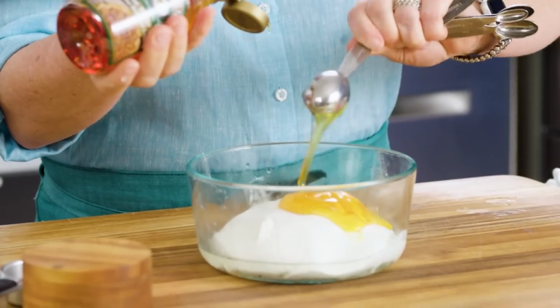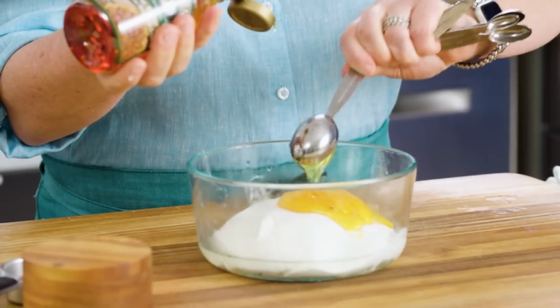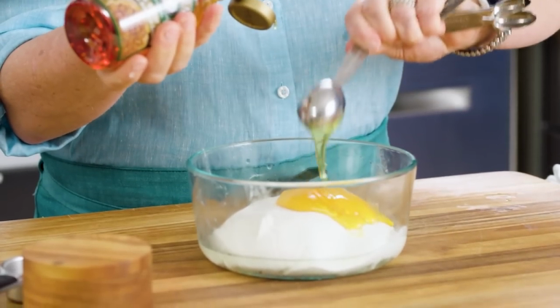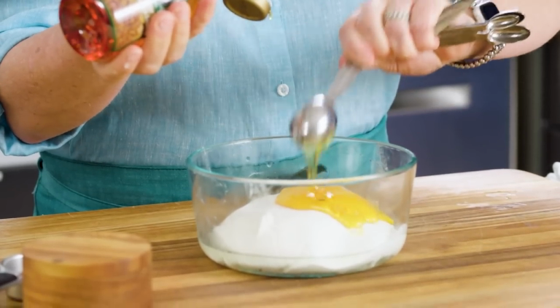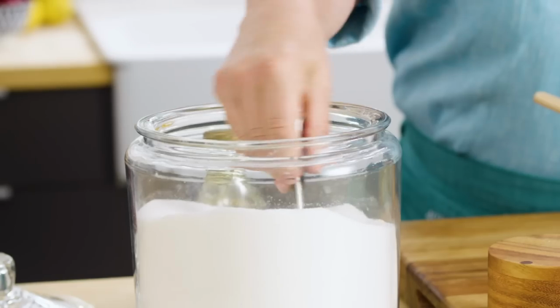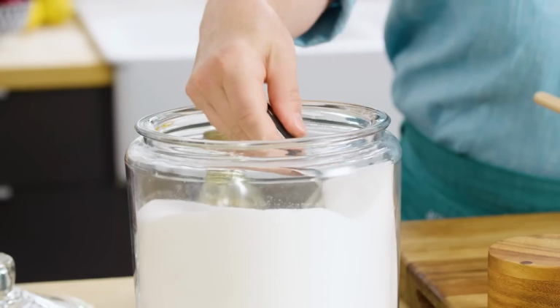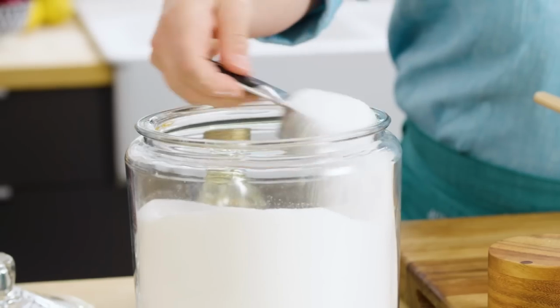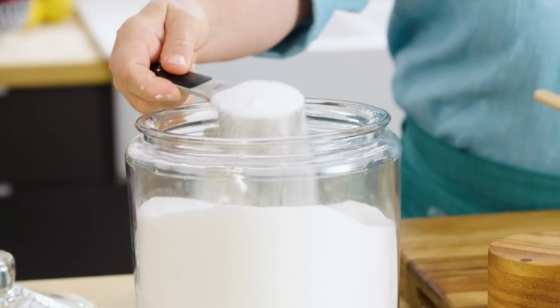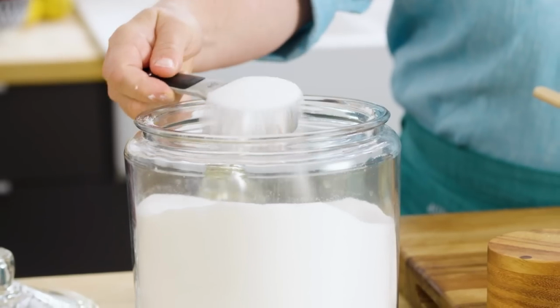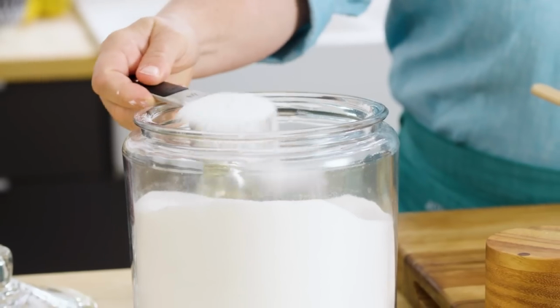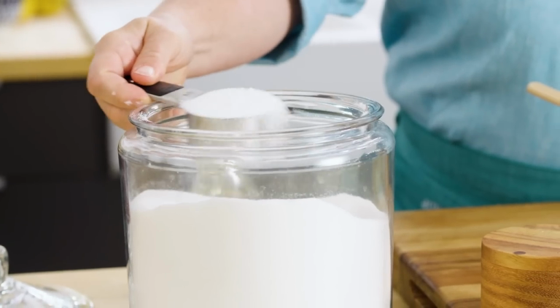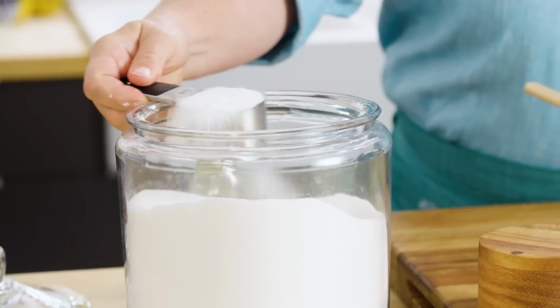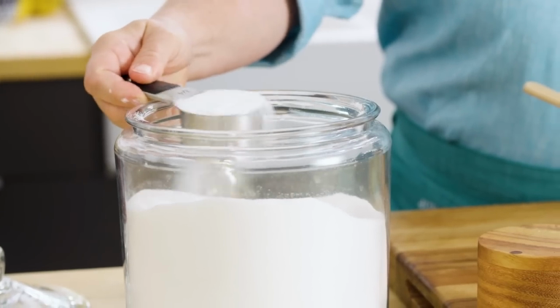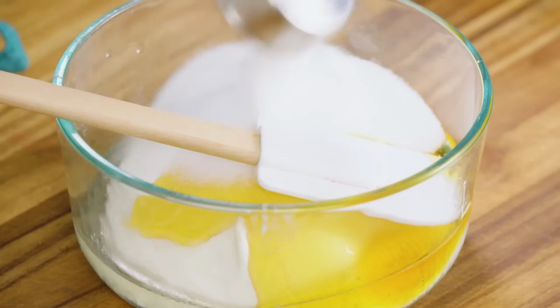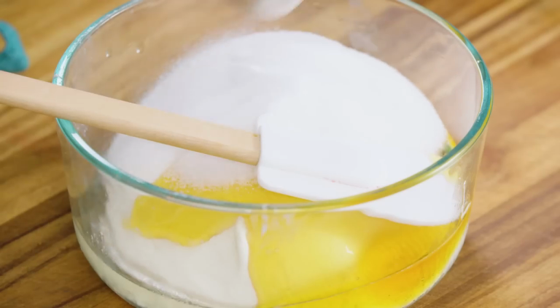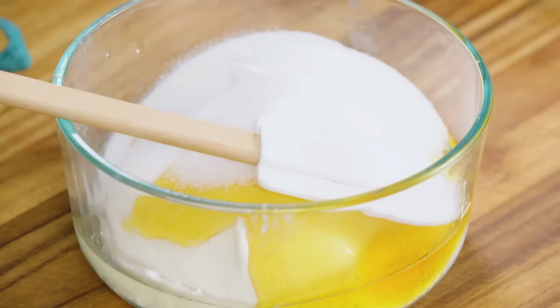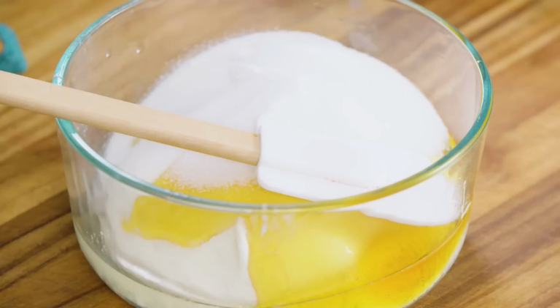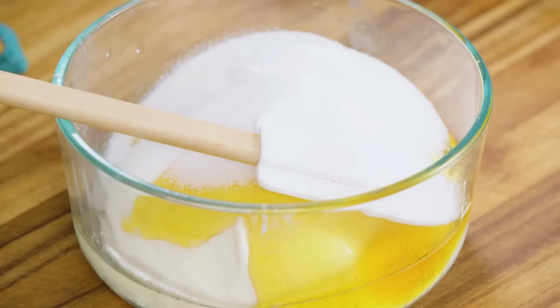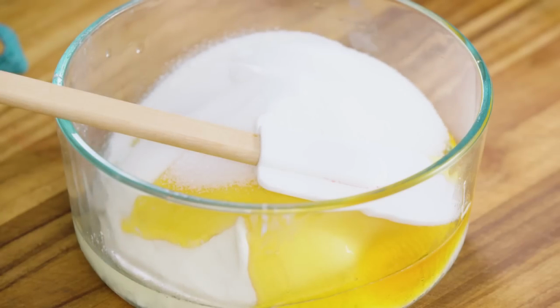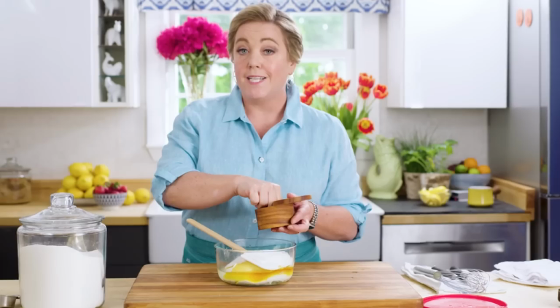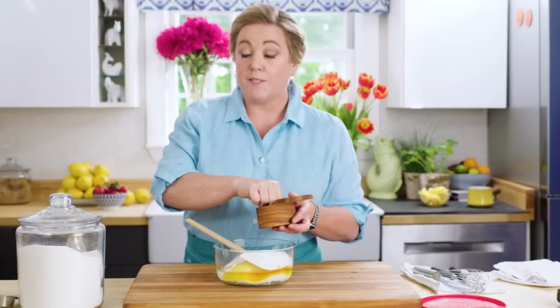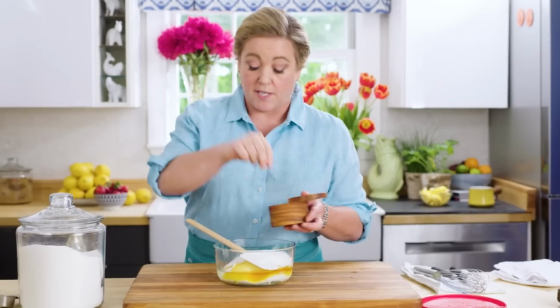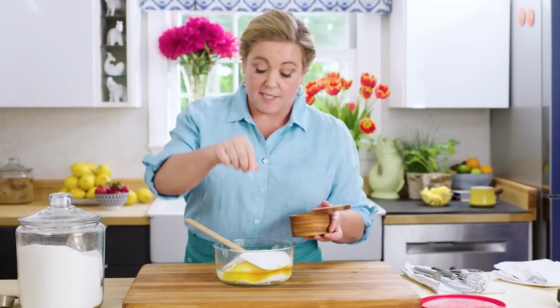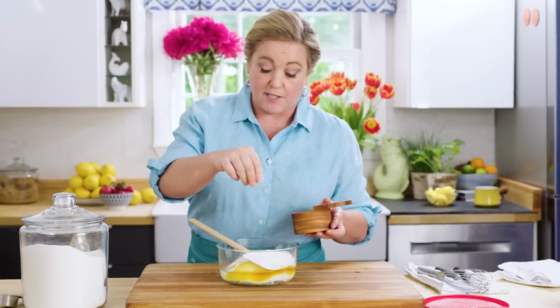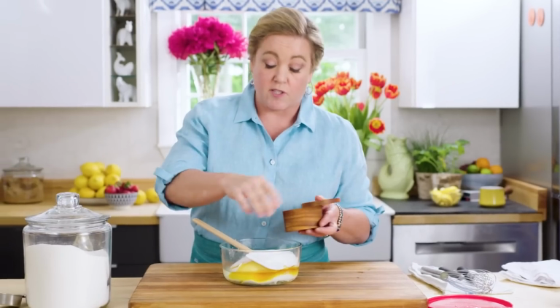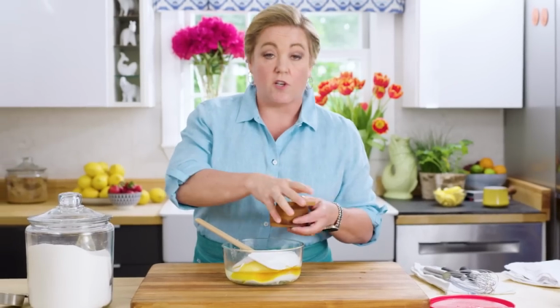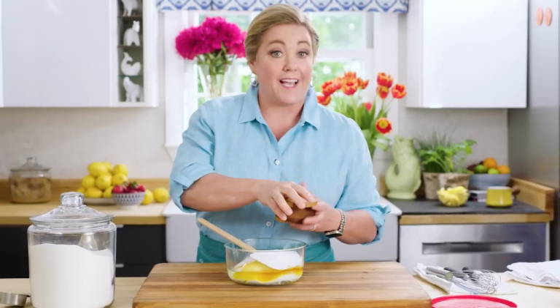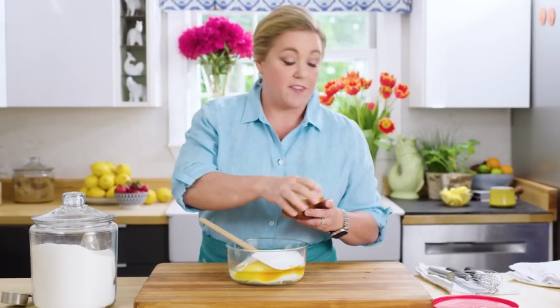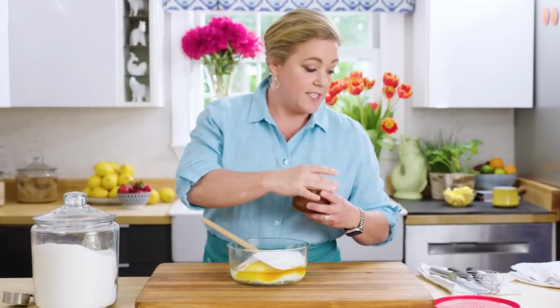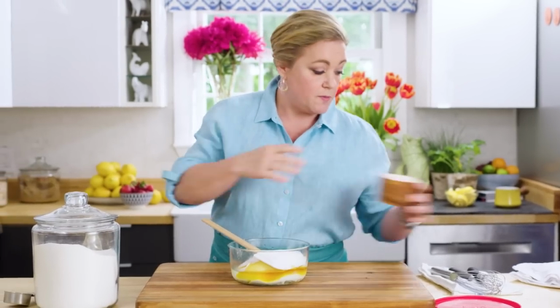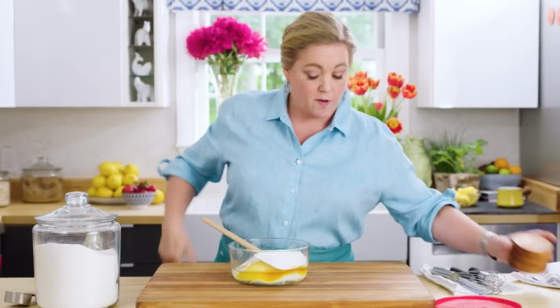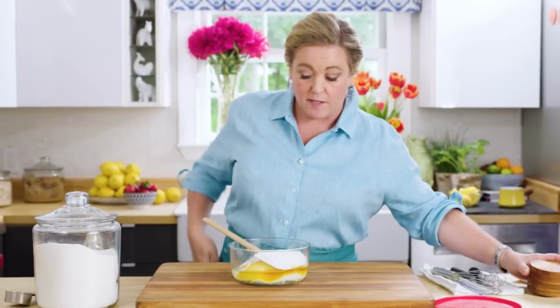Next we're gonna add some sugar — three quarters of a cup of granulated sugar. Last but not least, a little bit of salt, about an eighth of a teaspoon.